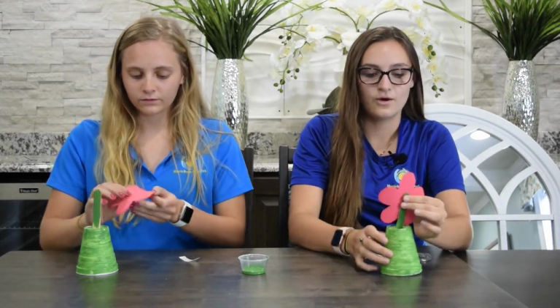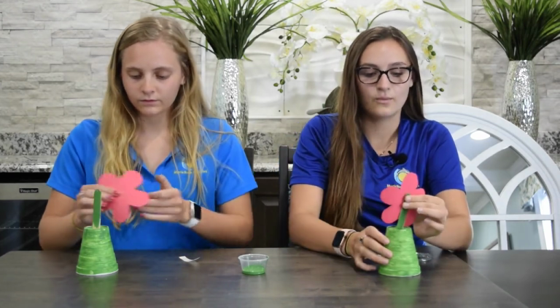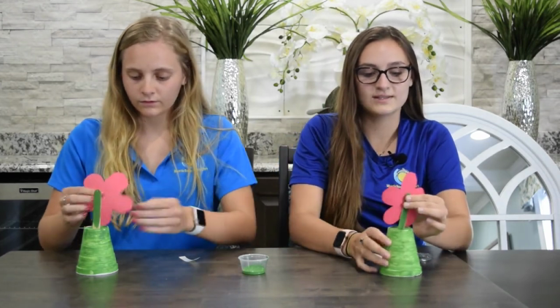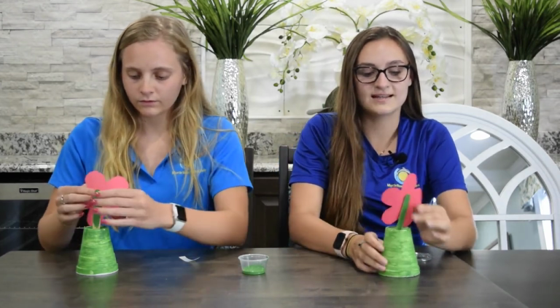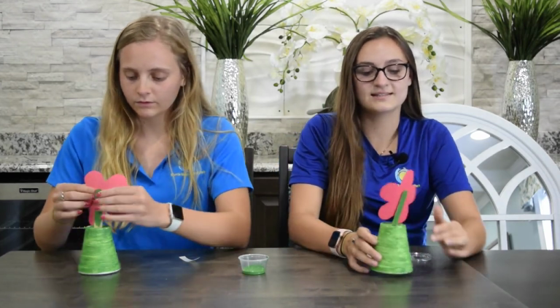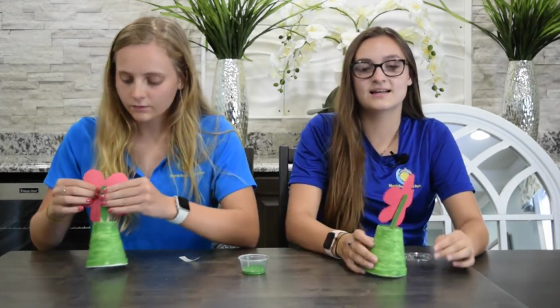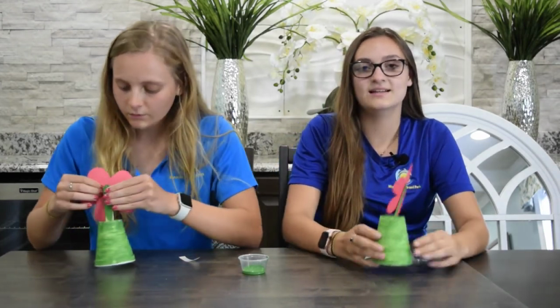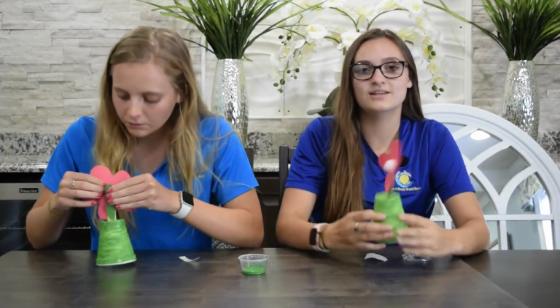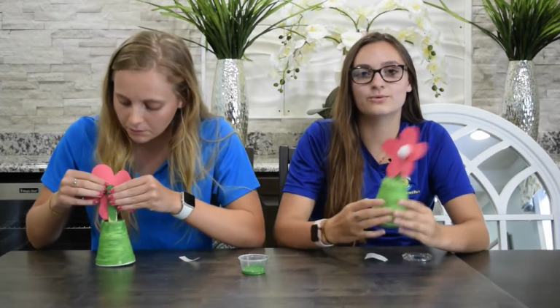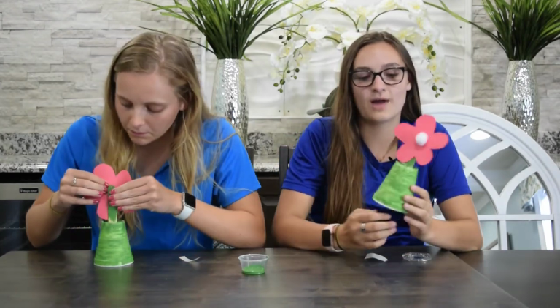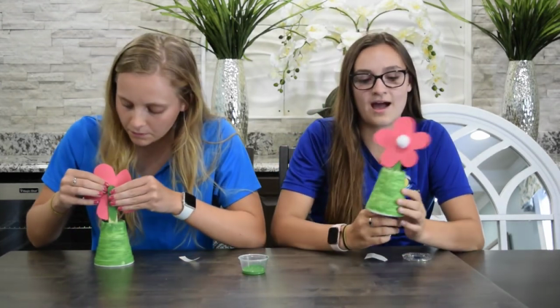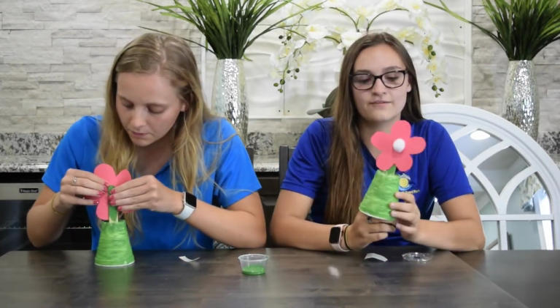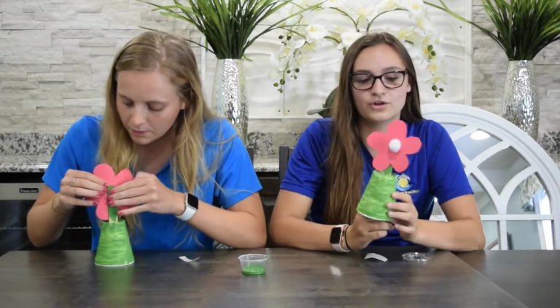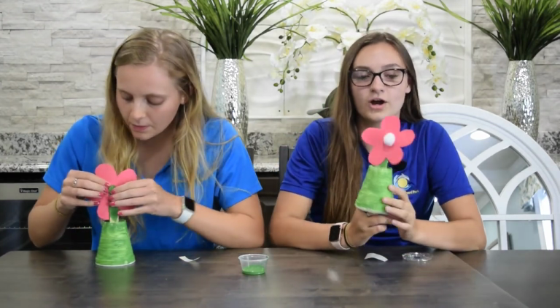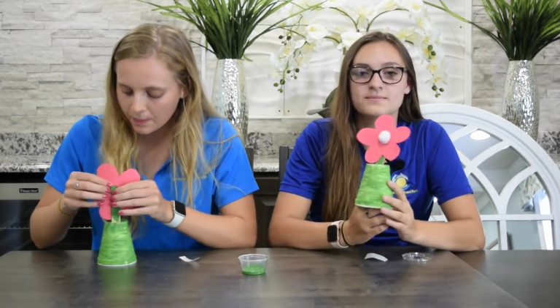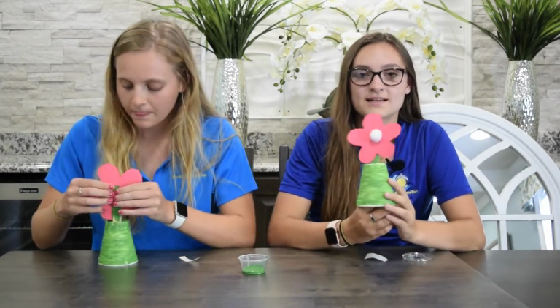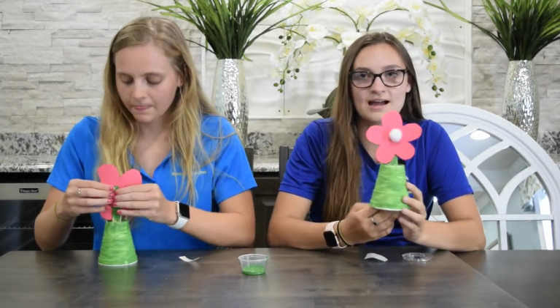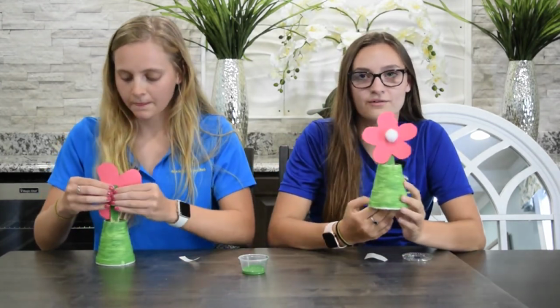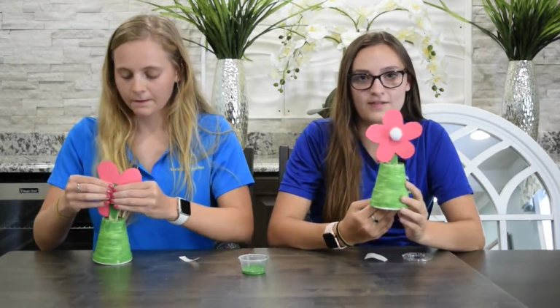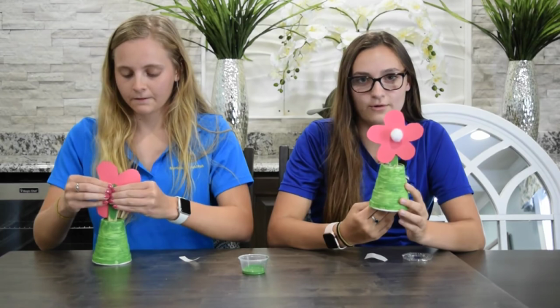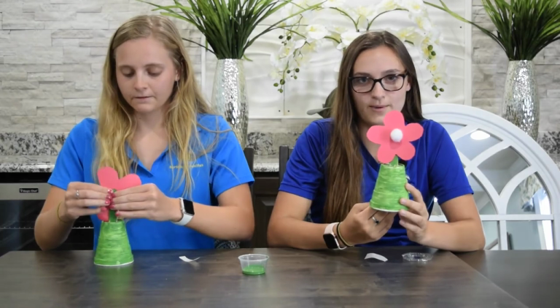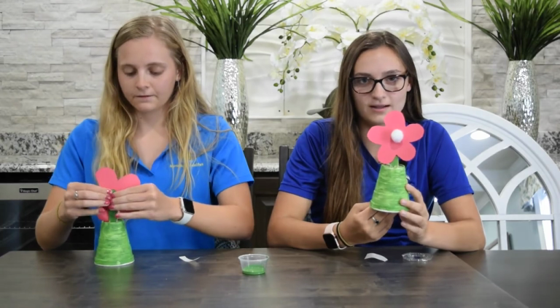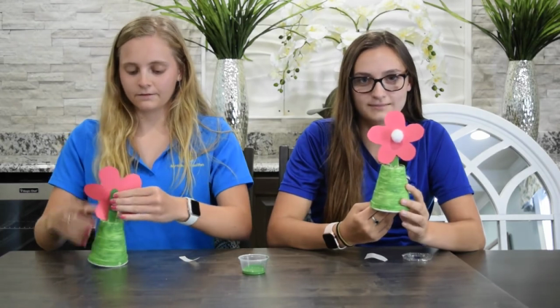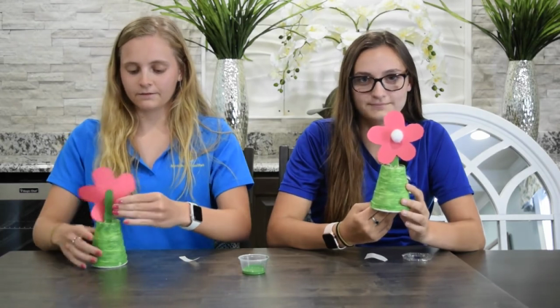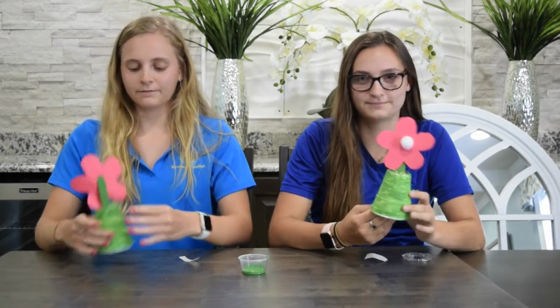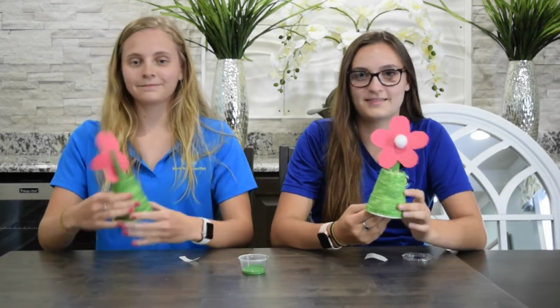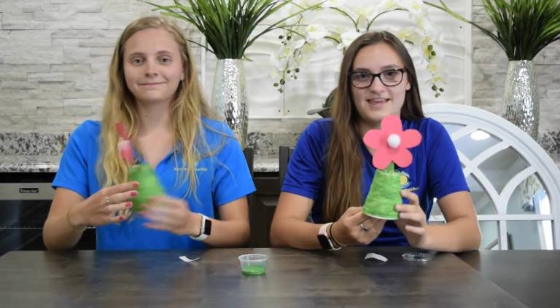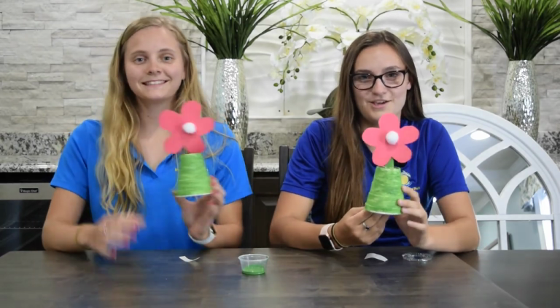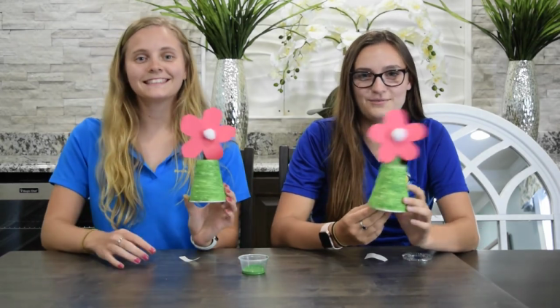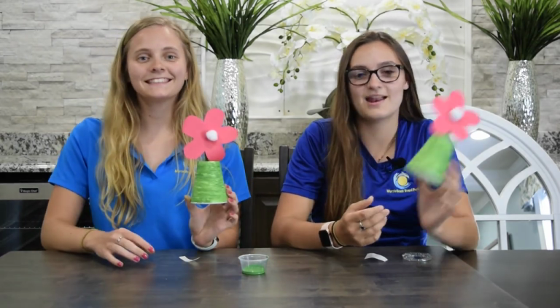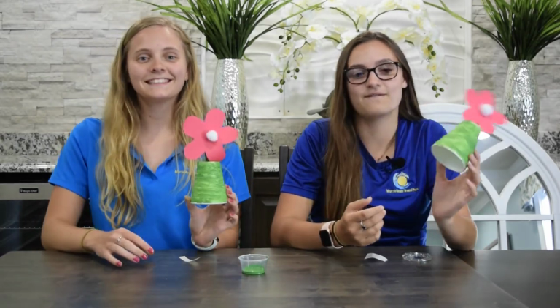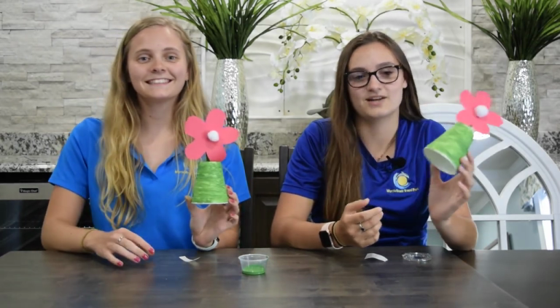Once that is done, you will have your upside-down flower pot. Thank you, and have fun!